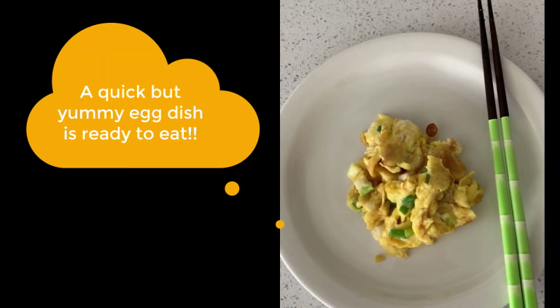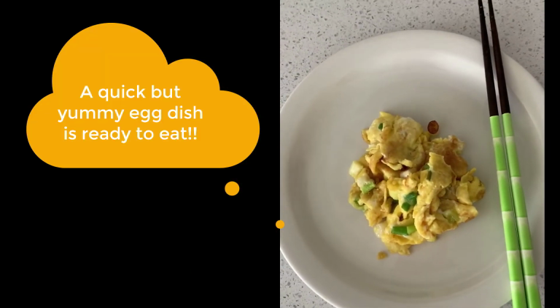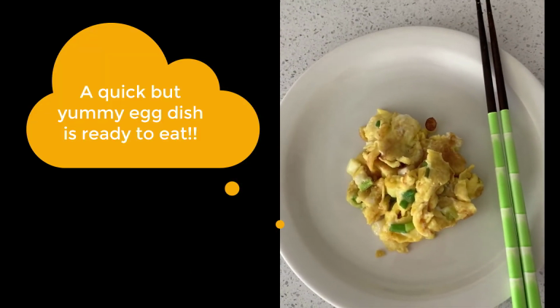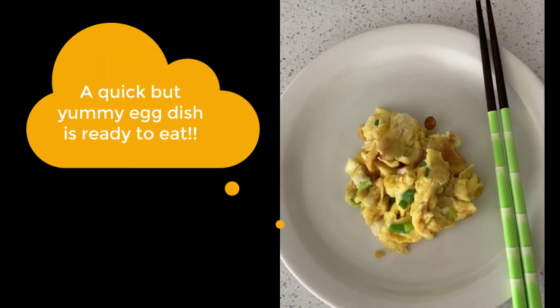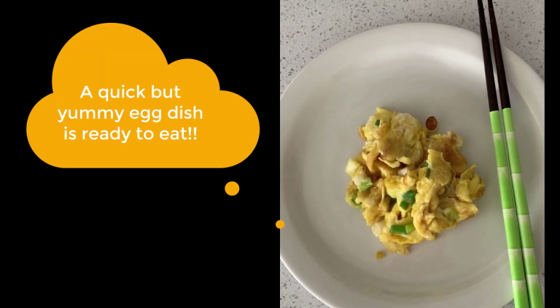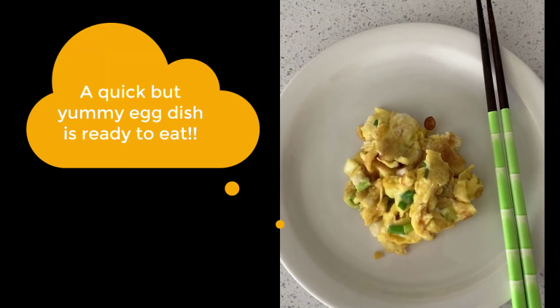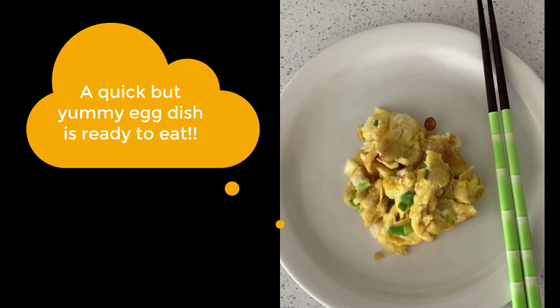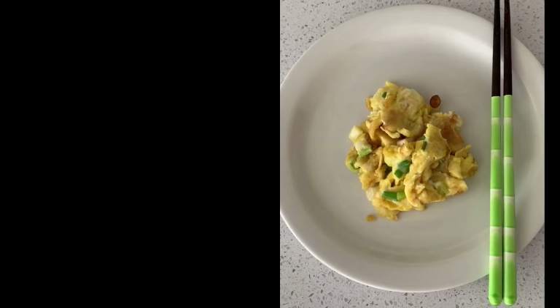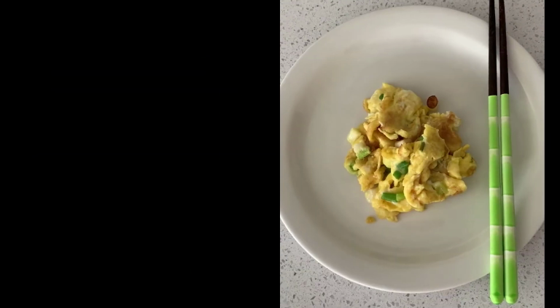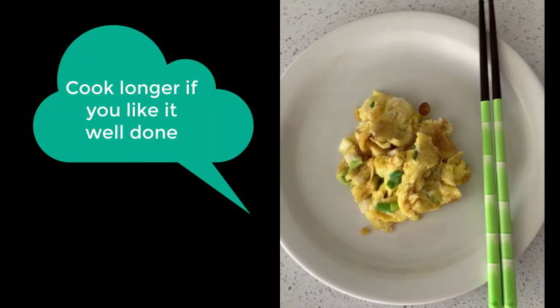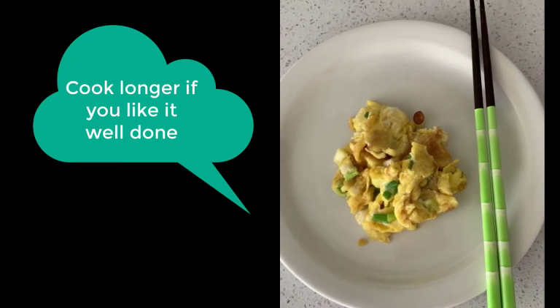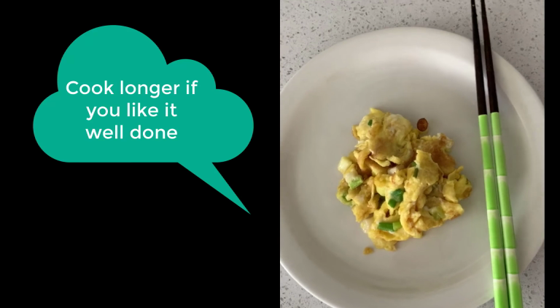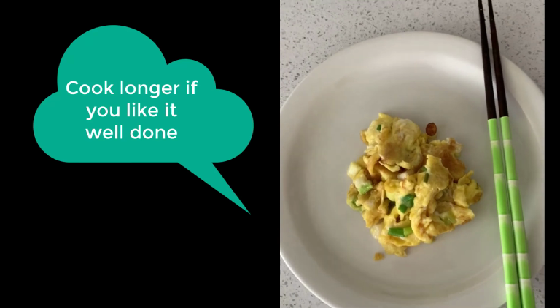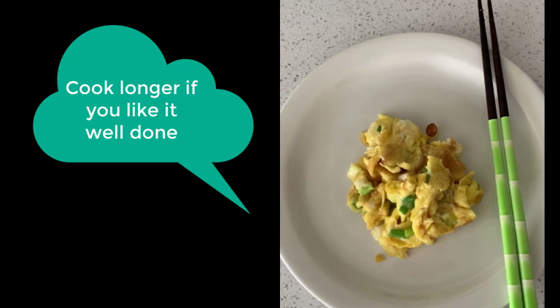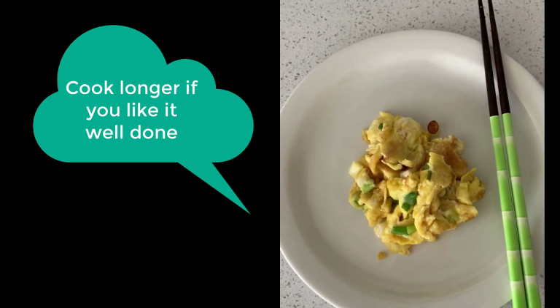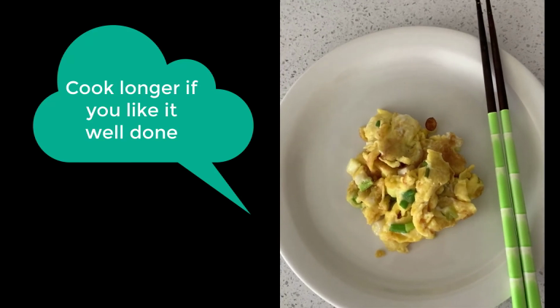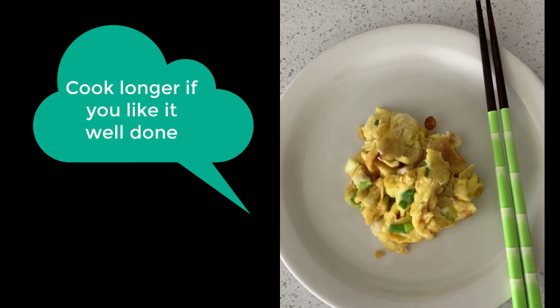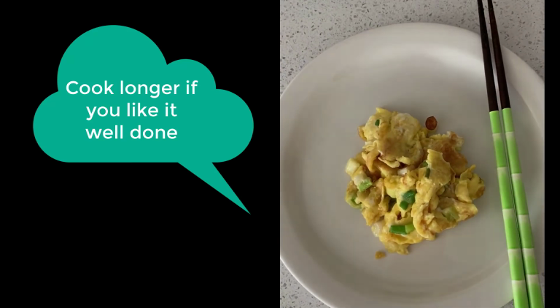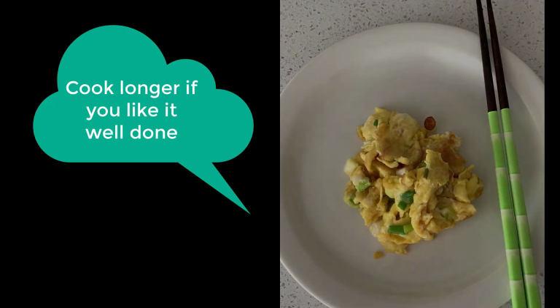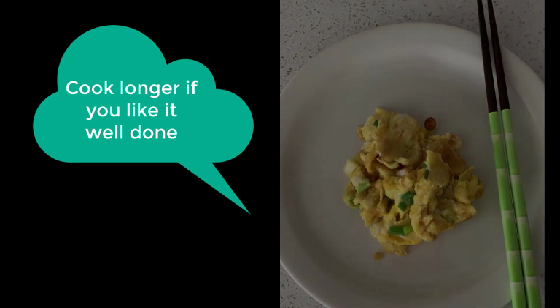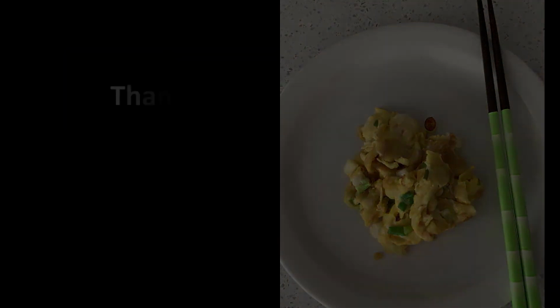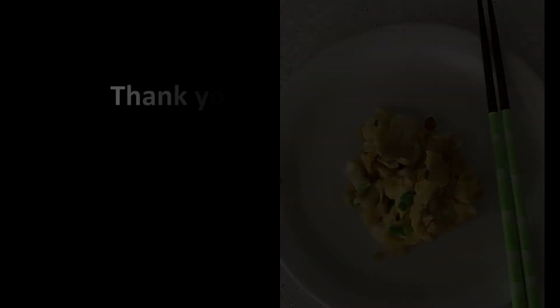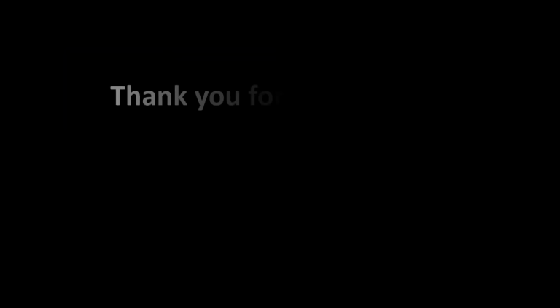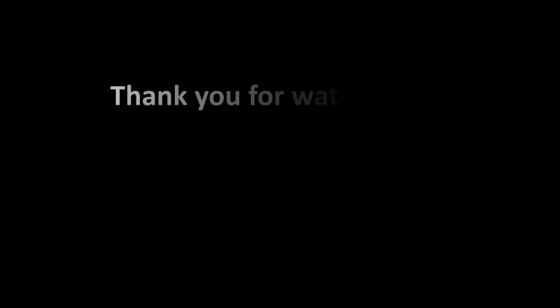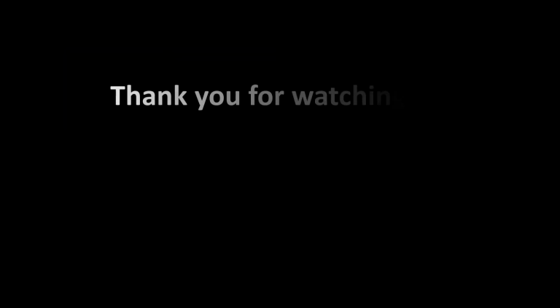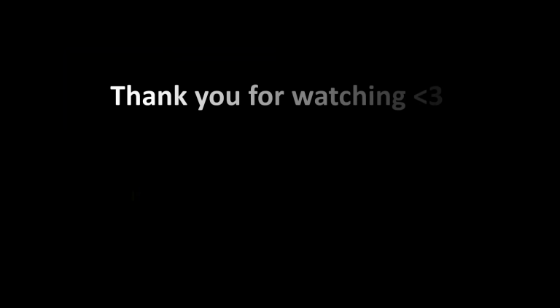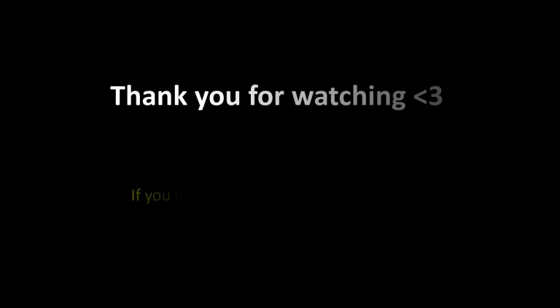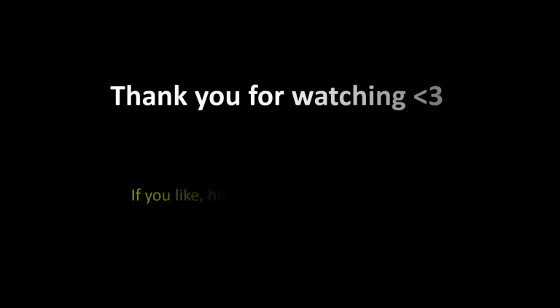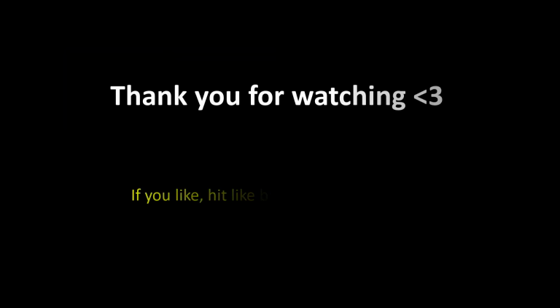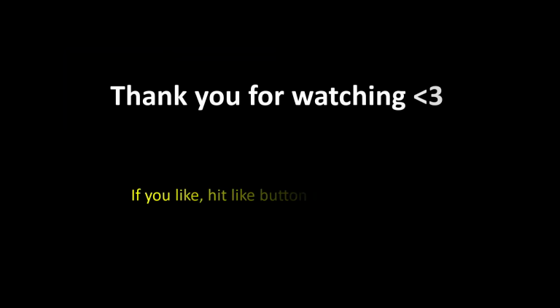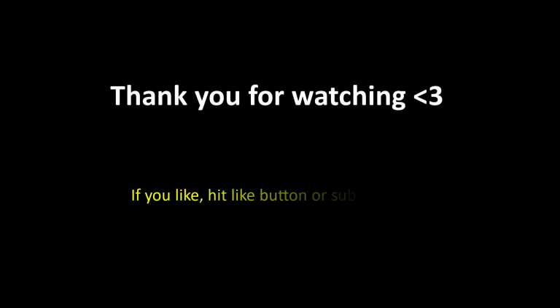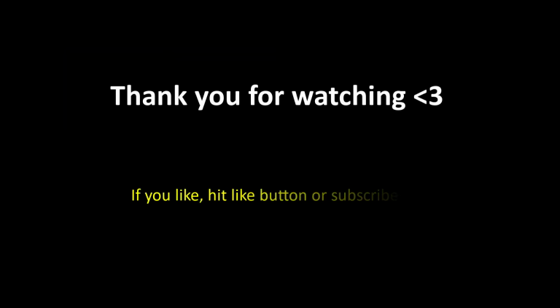A quick but yummy egg dish is ready to eat. Cook longer if you like it well done. Thank you.